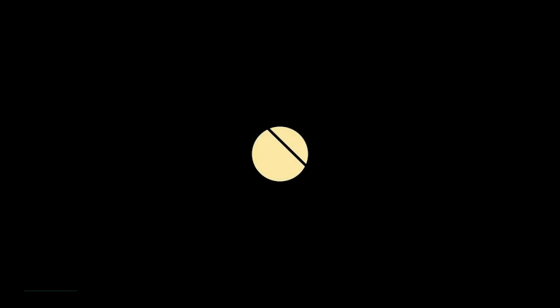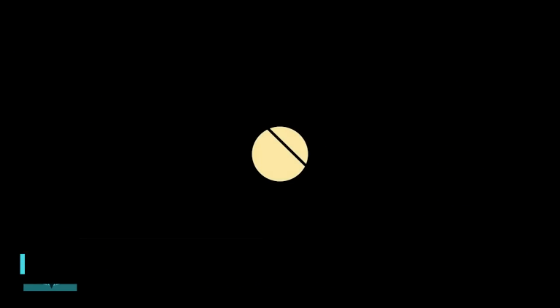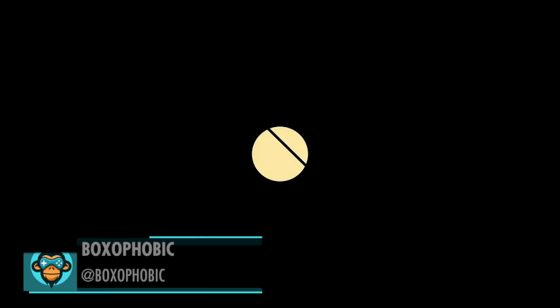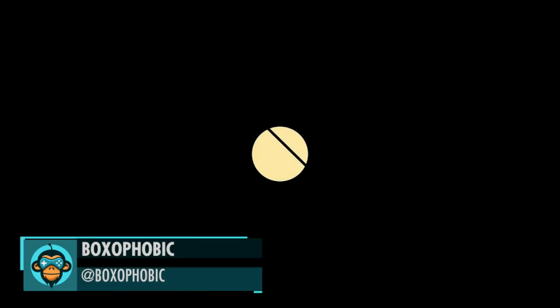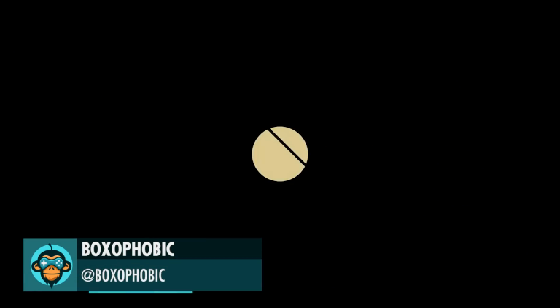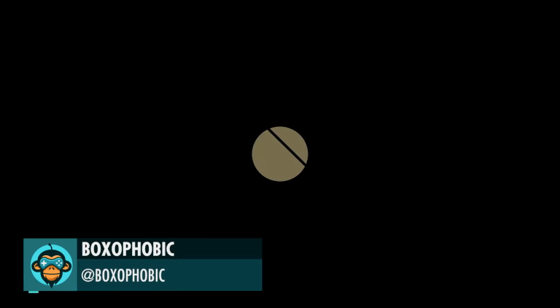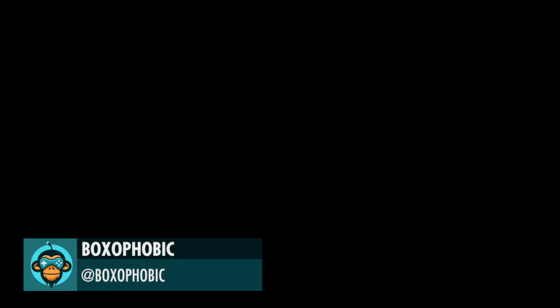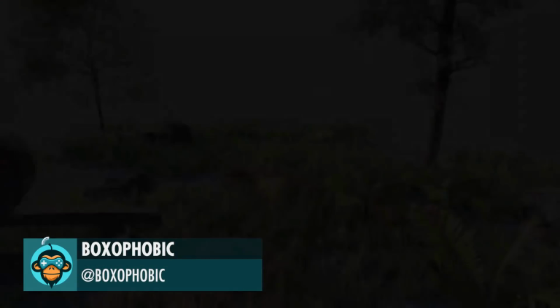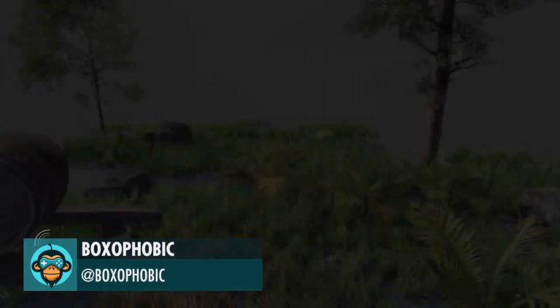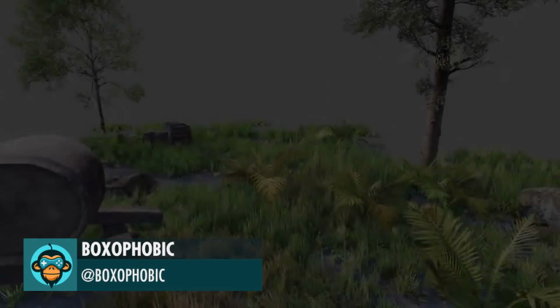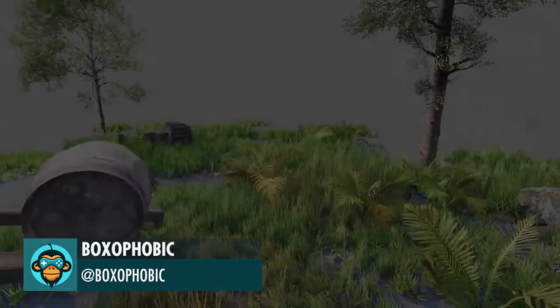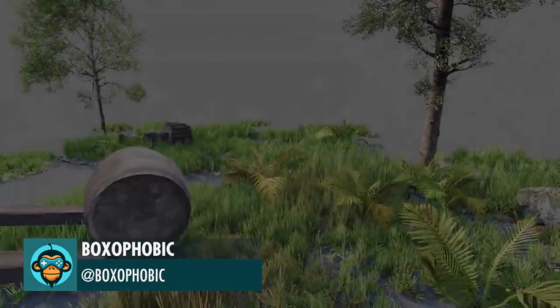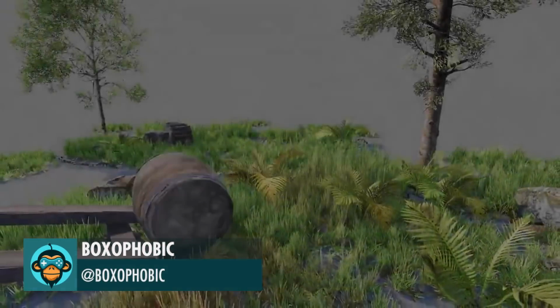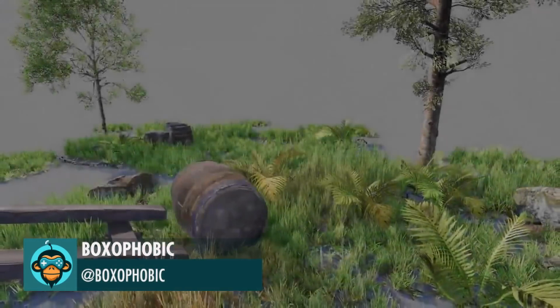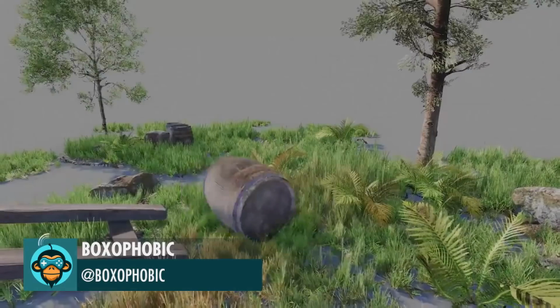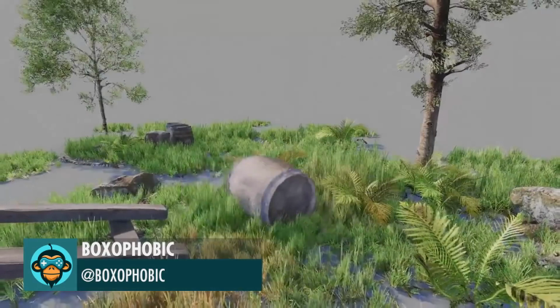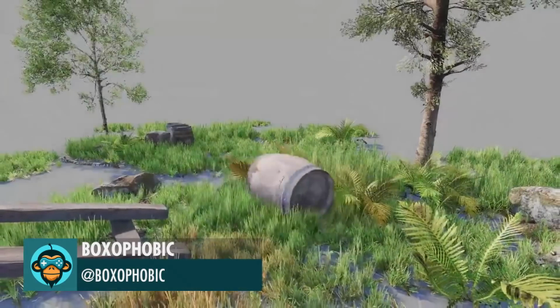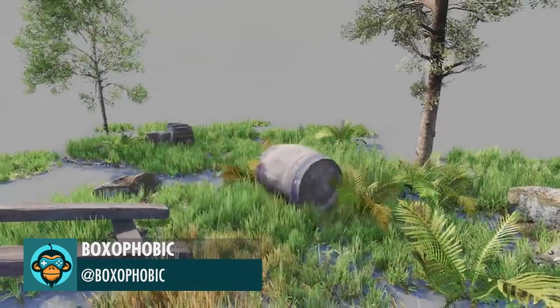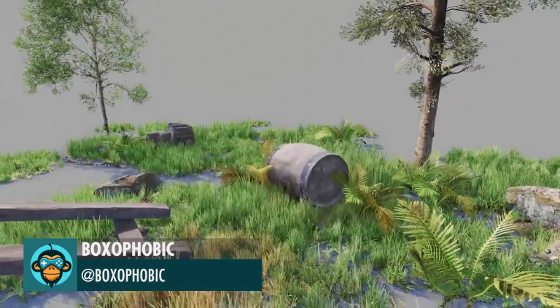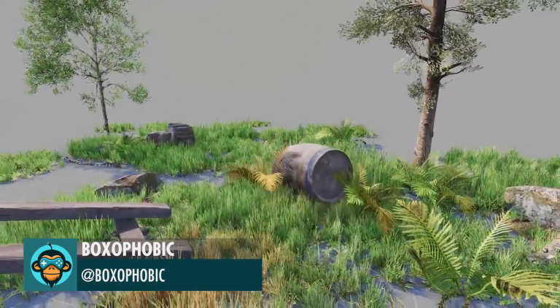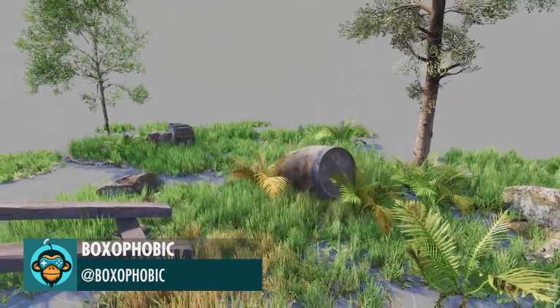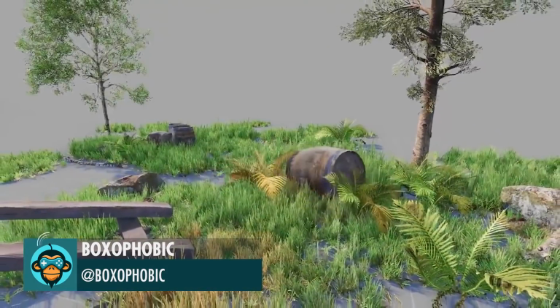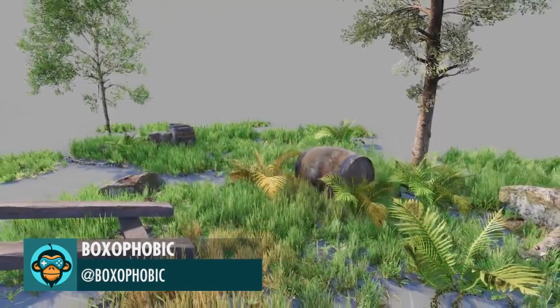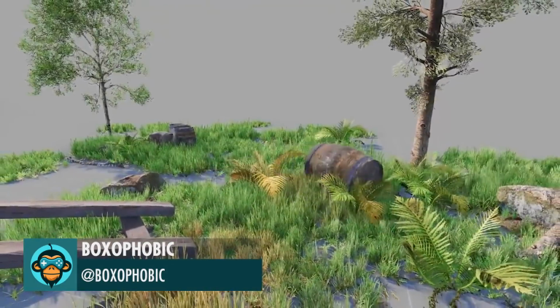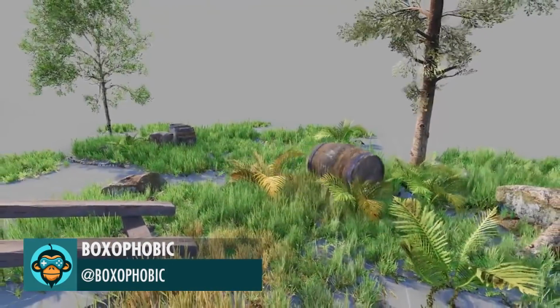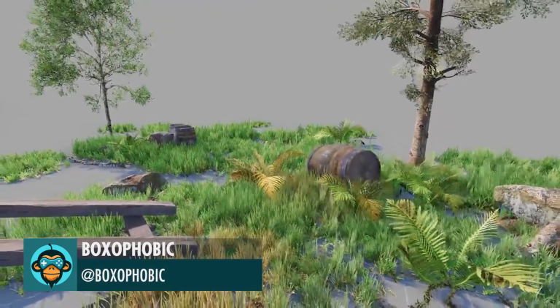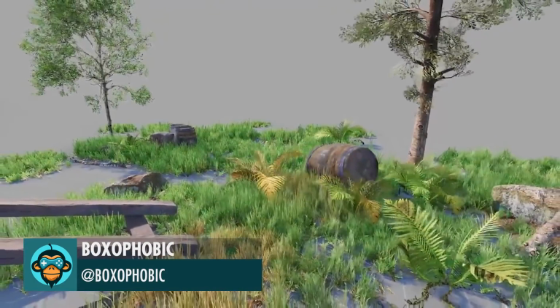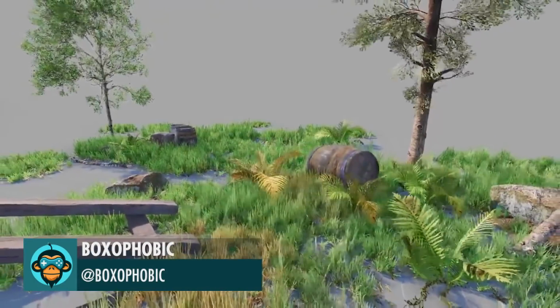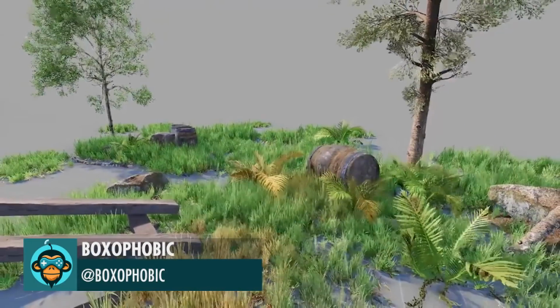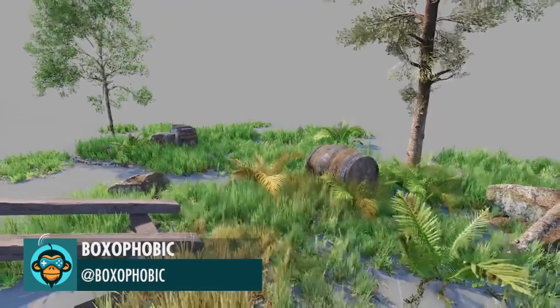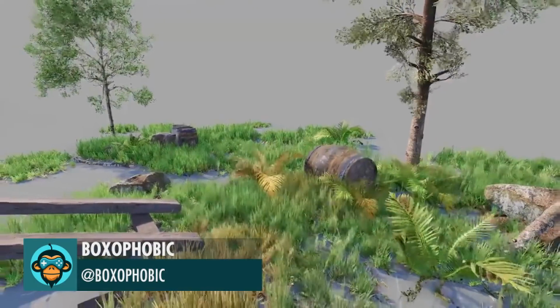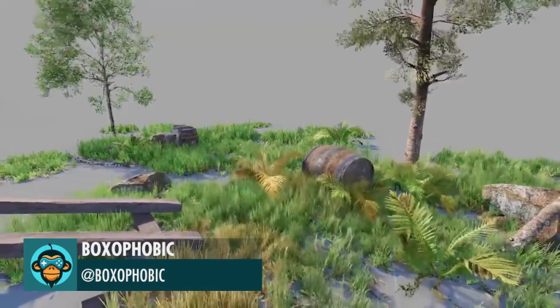The Vegetation Engine for Unity 3D is 50% off by Boxphobic. The link is below.